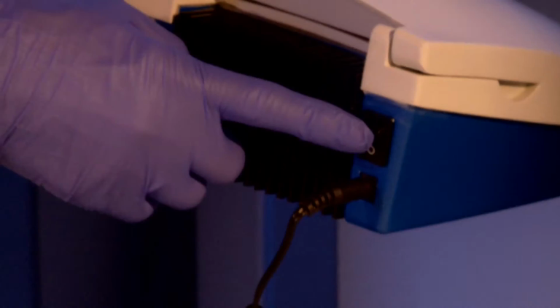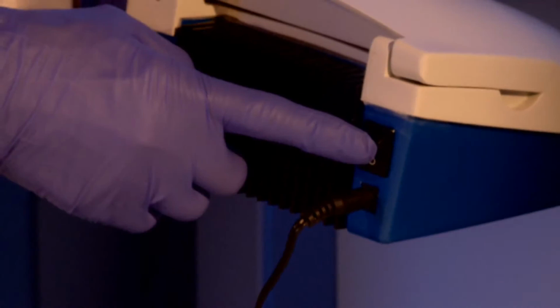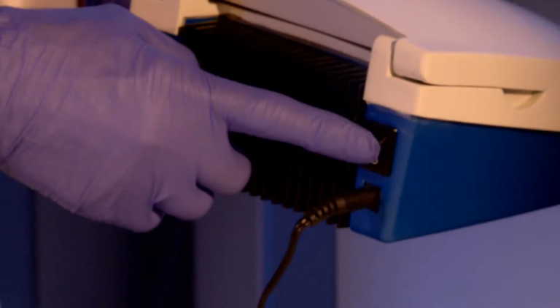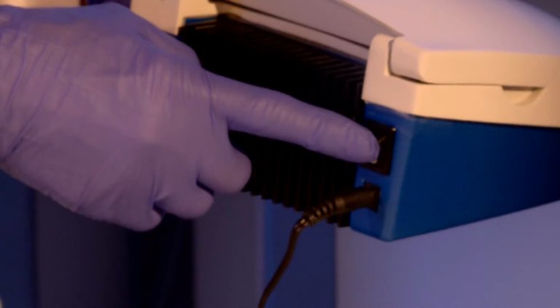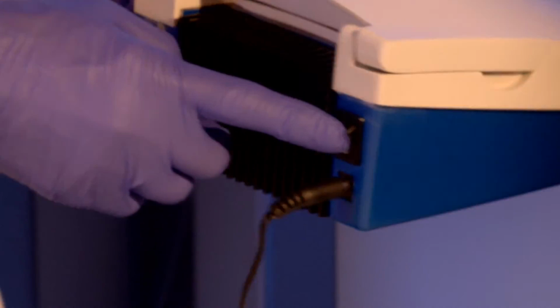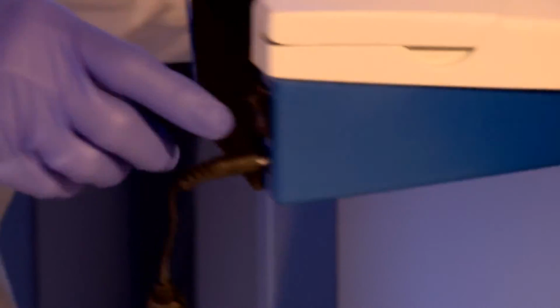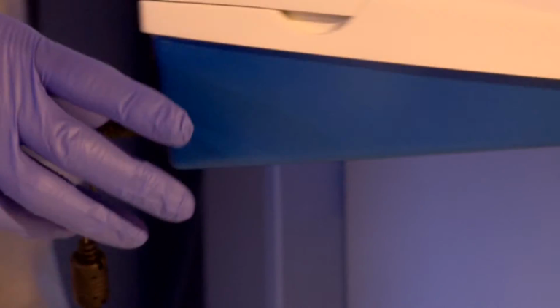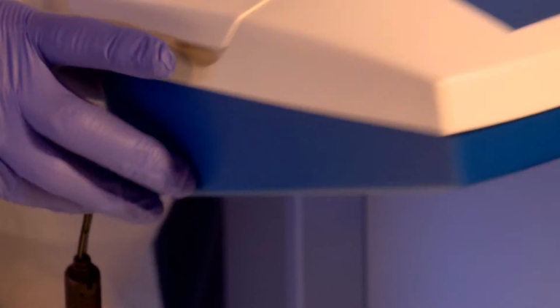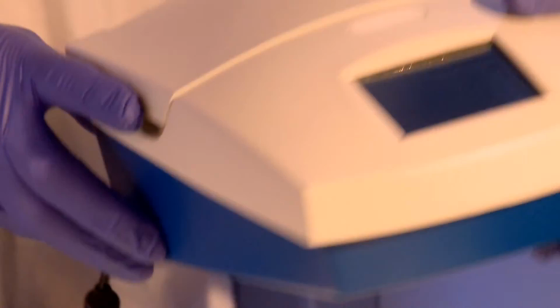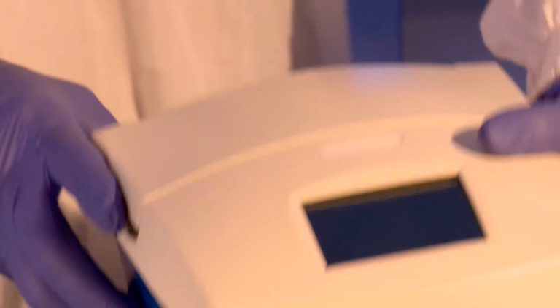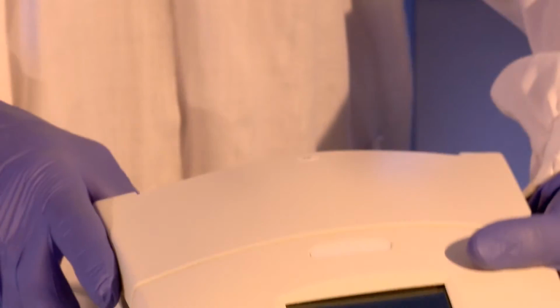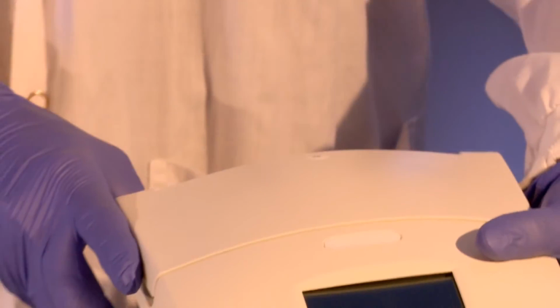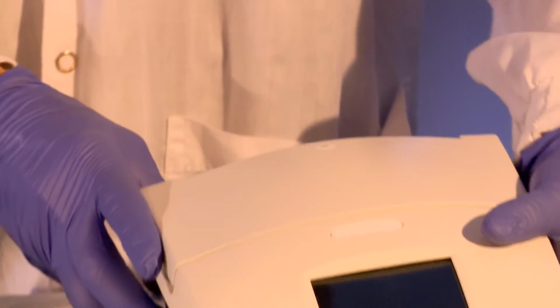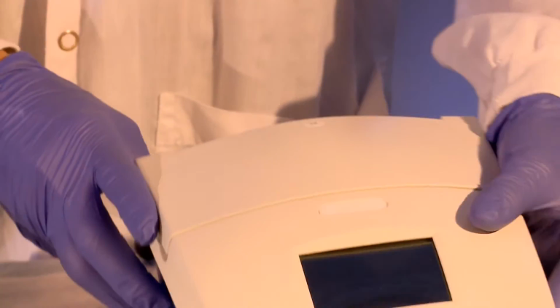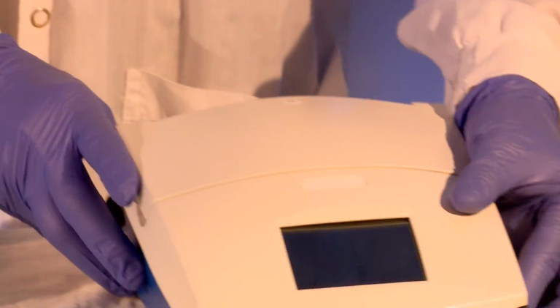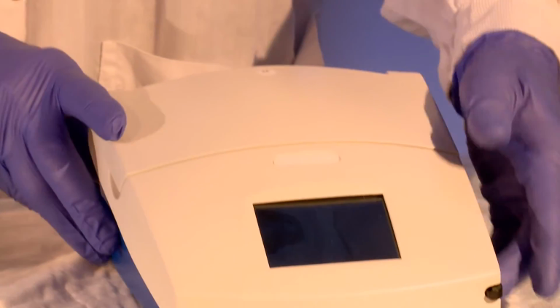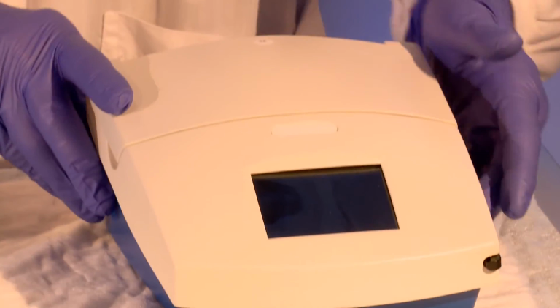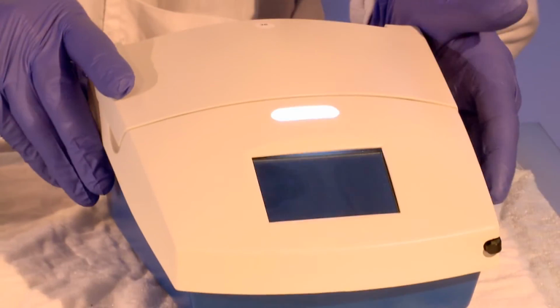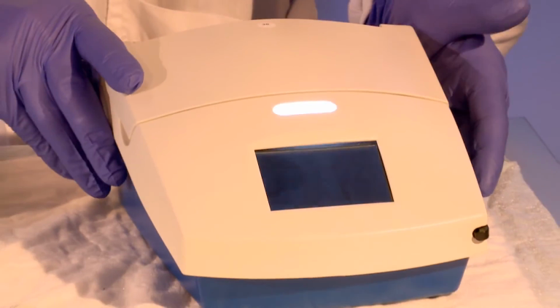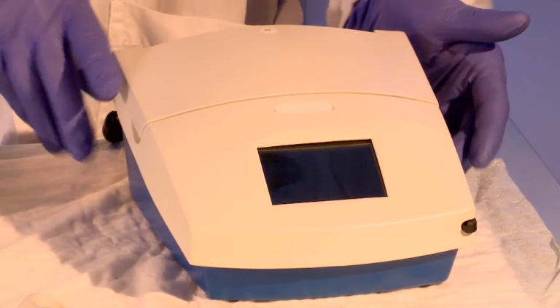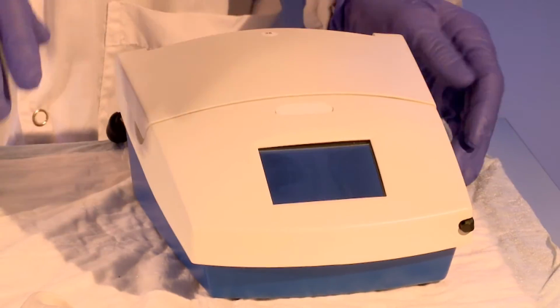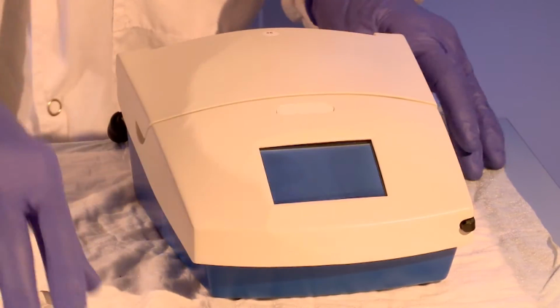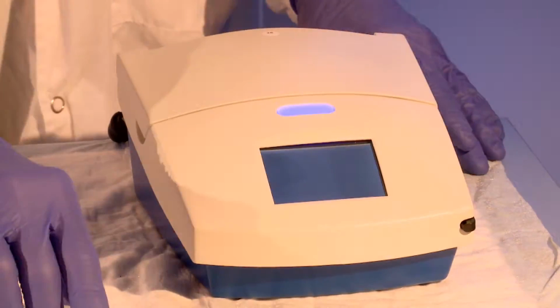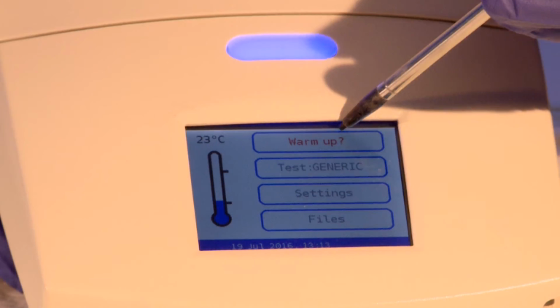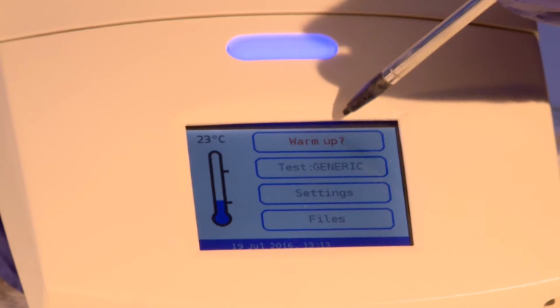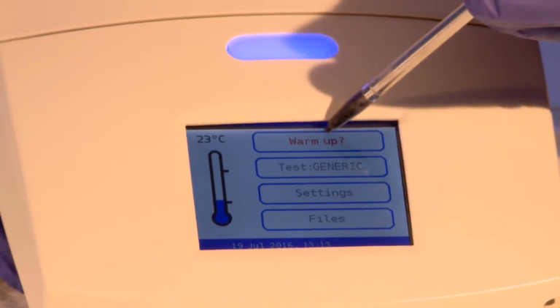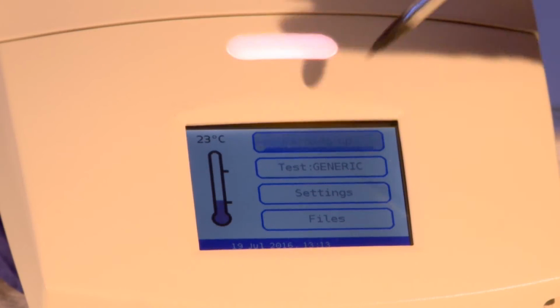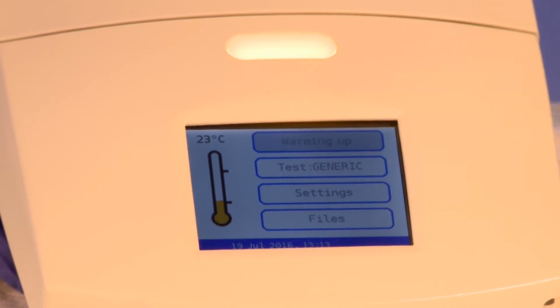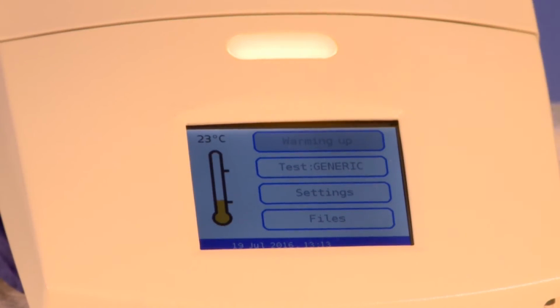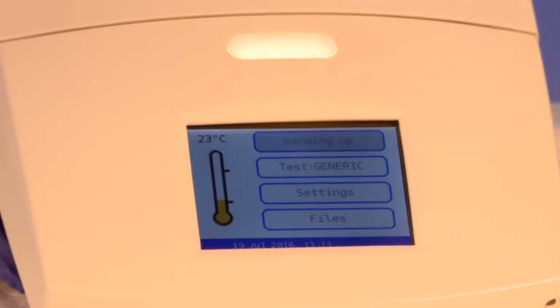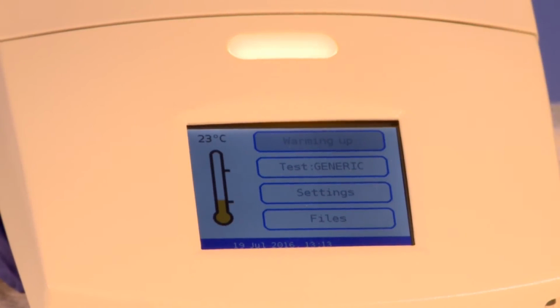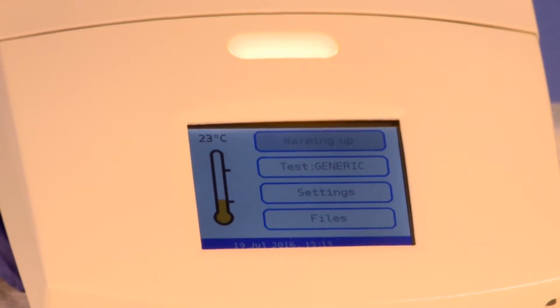Switch on the PC-RUN reader. Once the block has reached the target temperature, continue with the reaction.